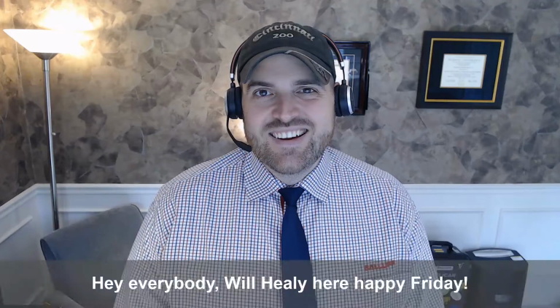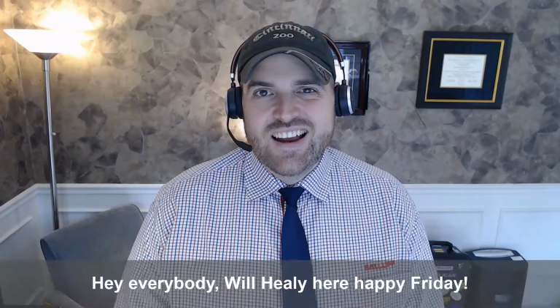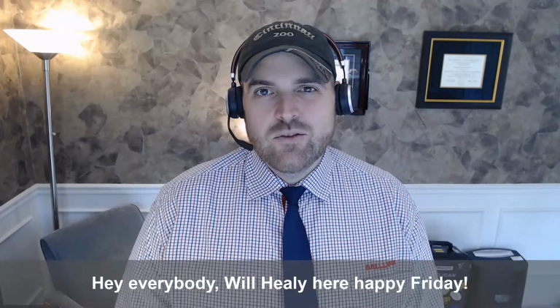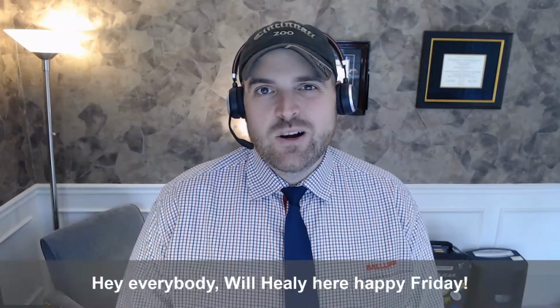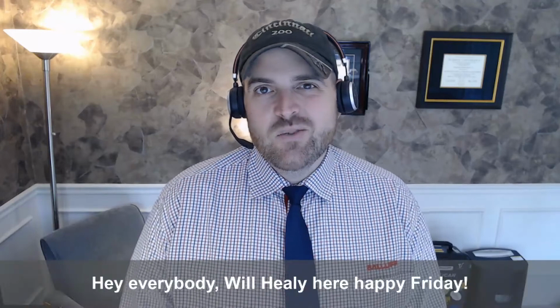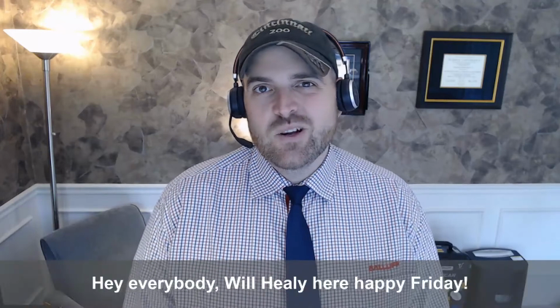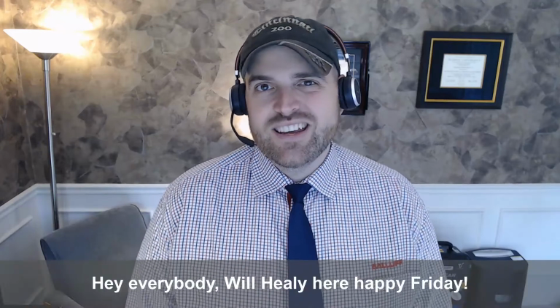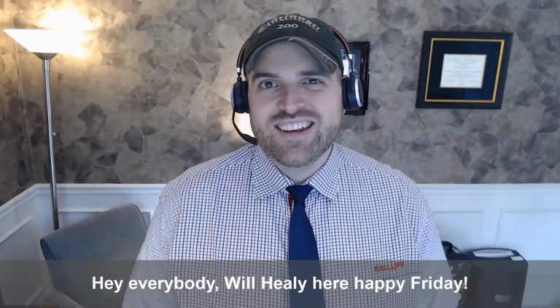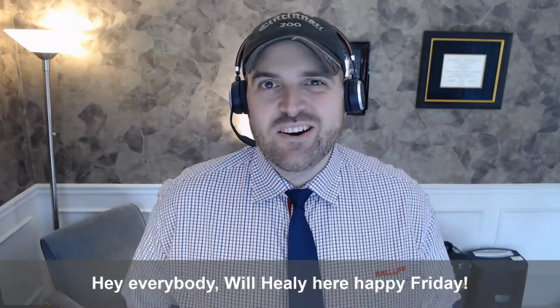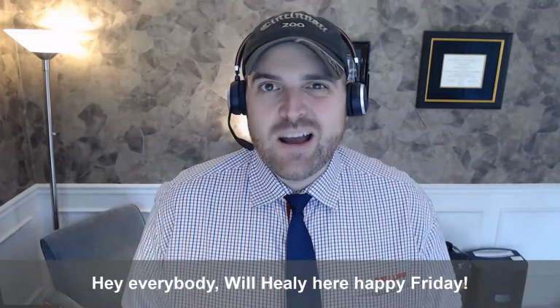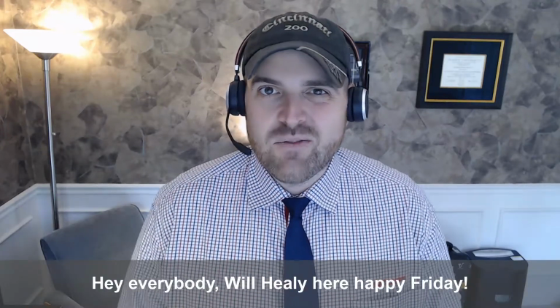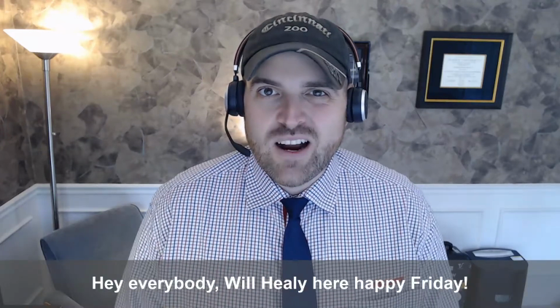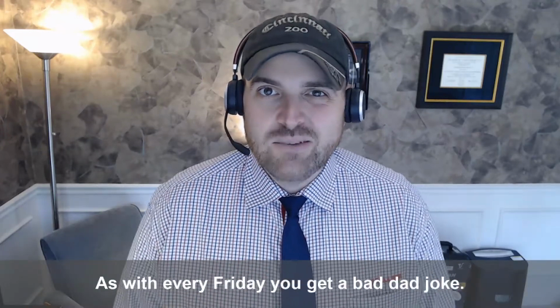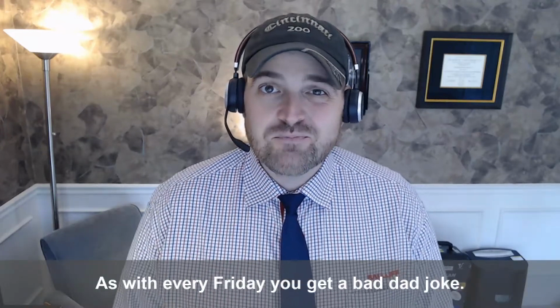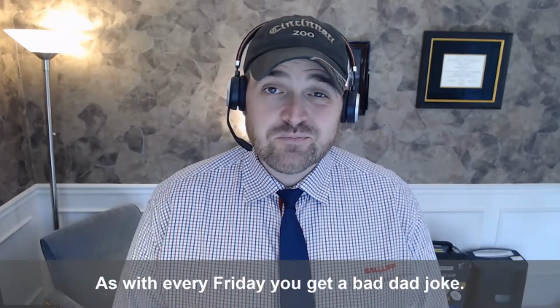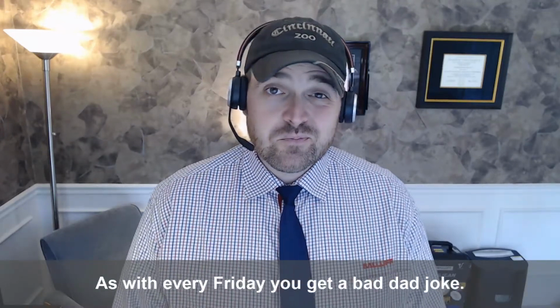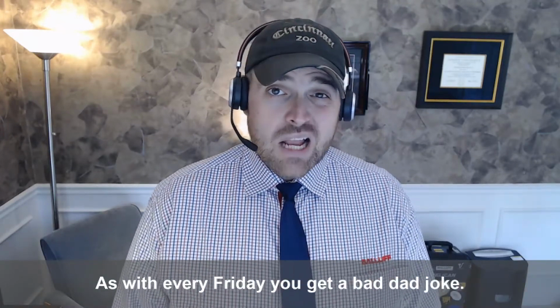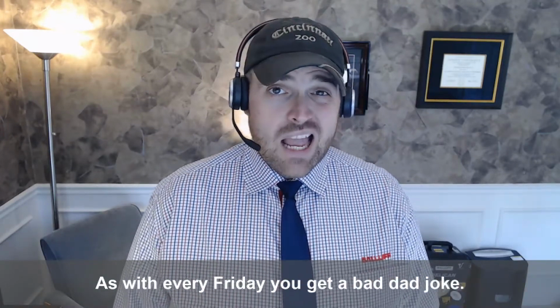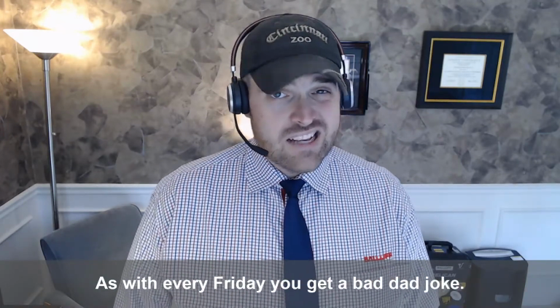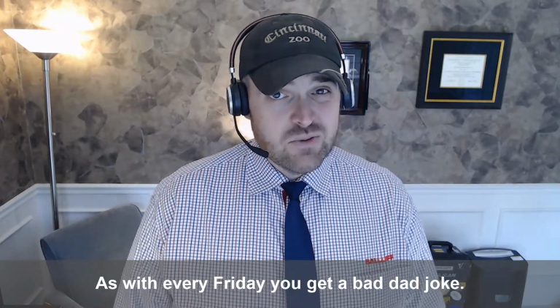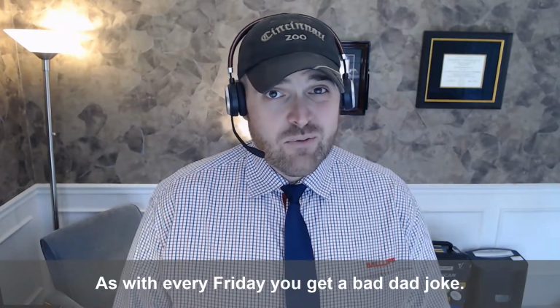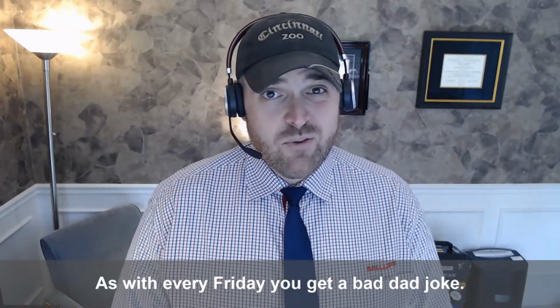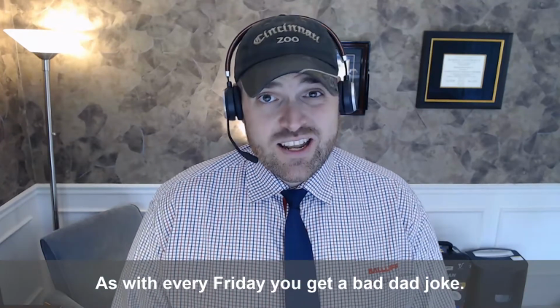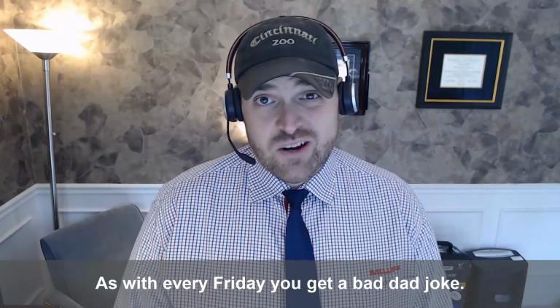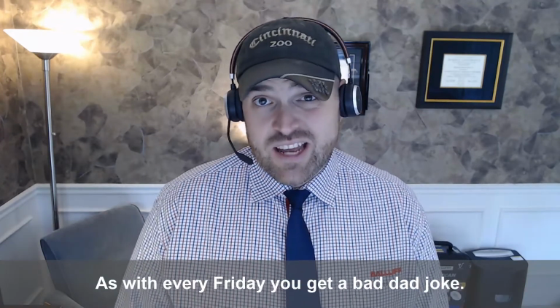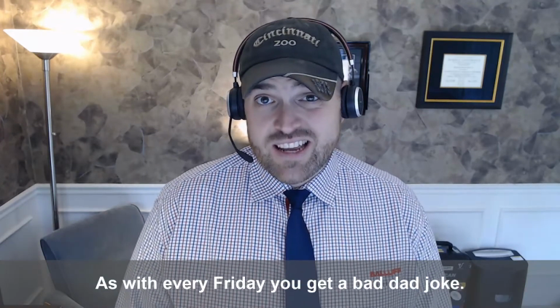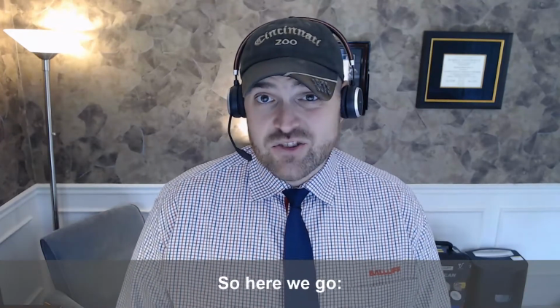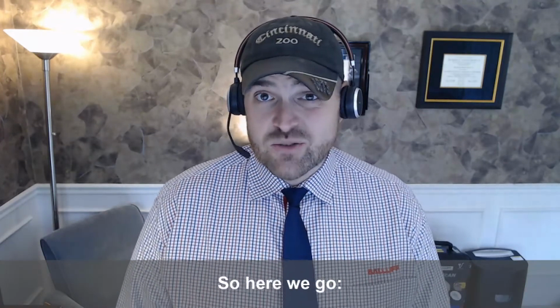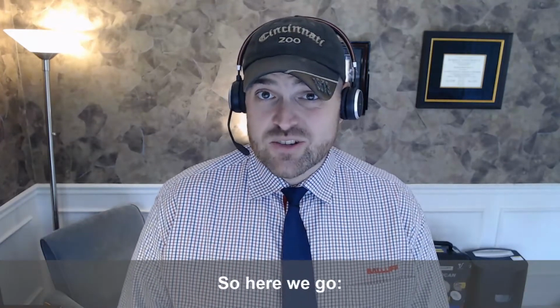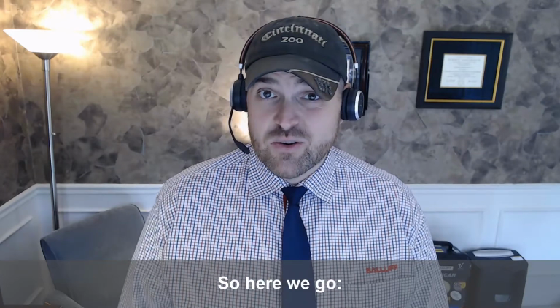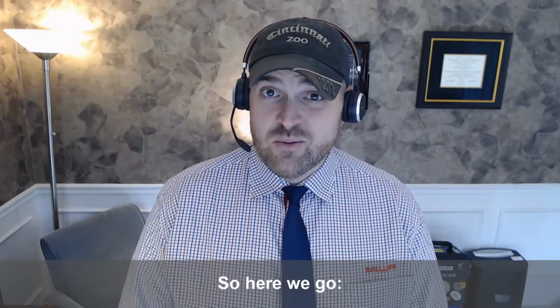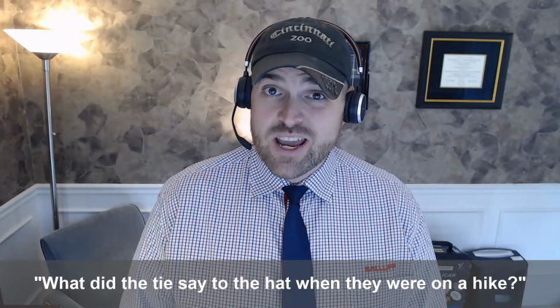Hey everybody, Will Healy here. Happy Friday. As with every Friday, you get a bad dad joke, so here we go.